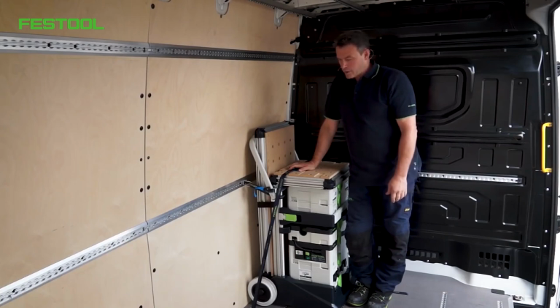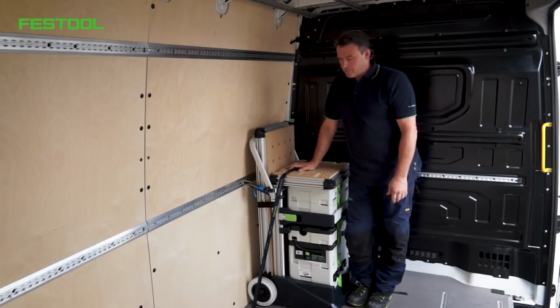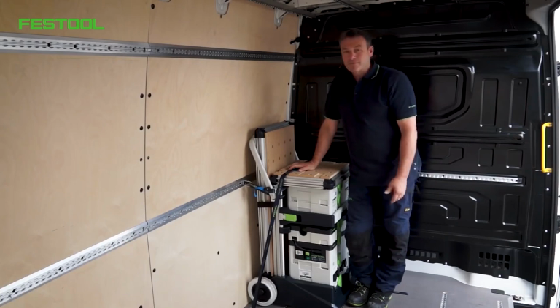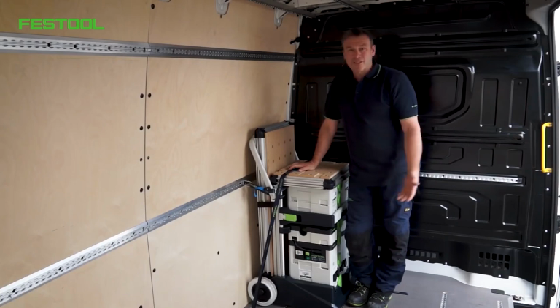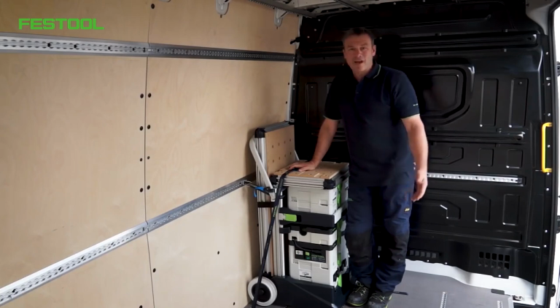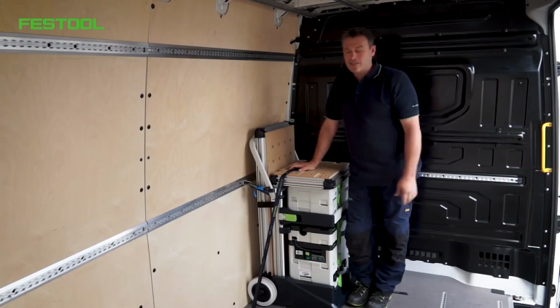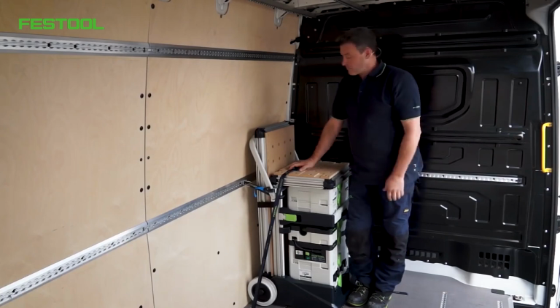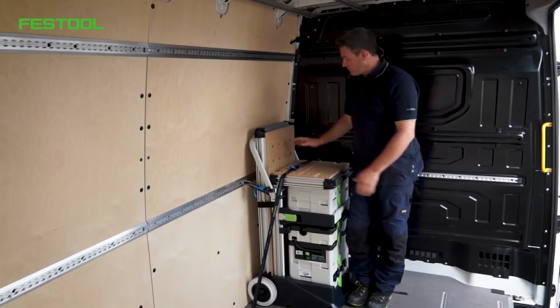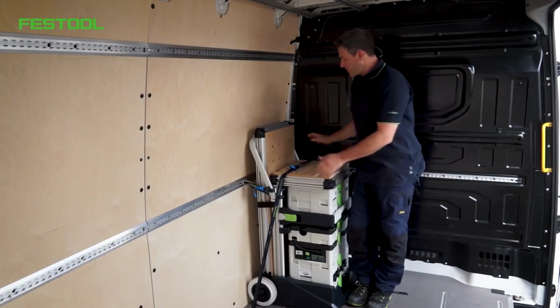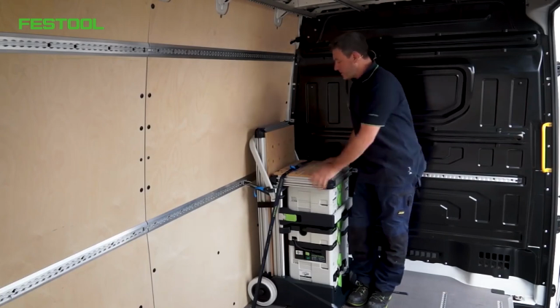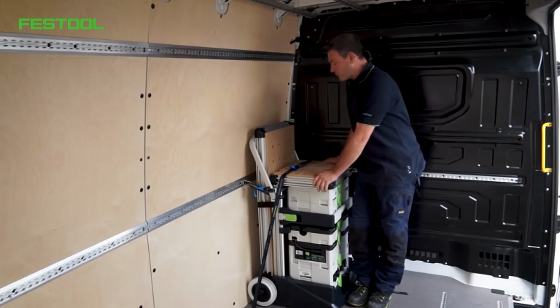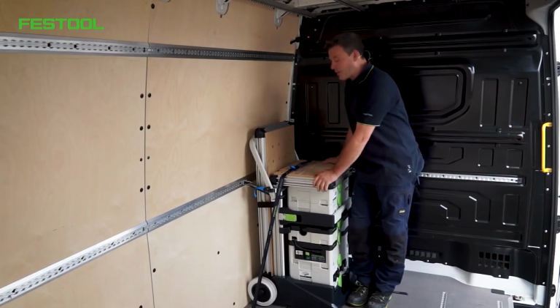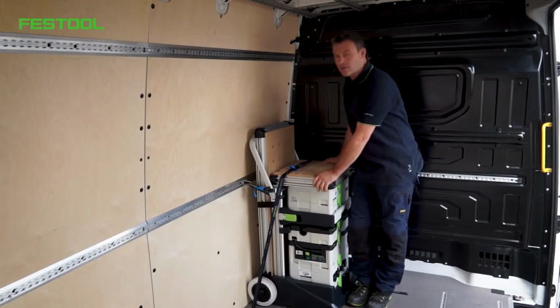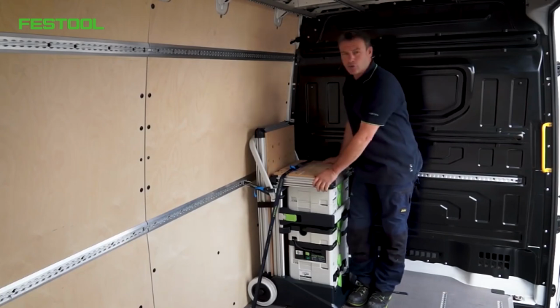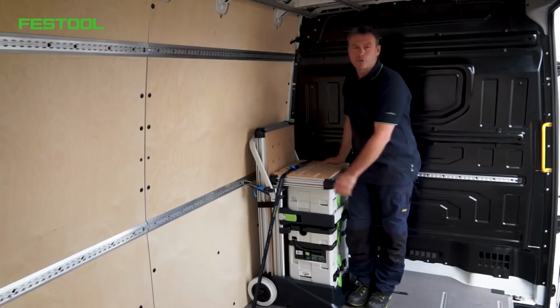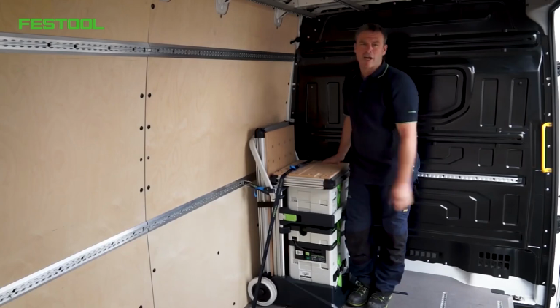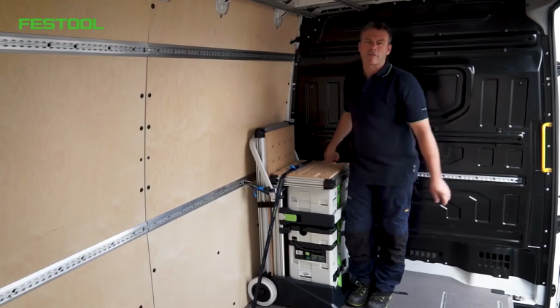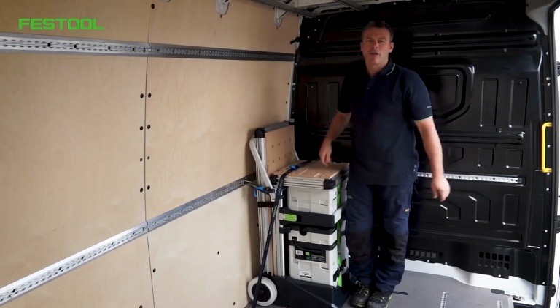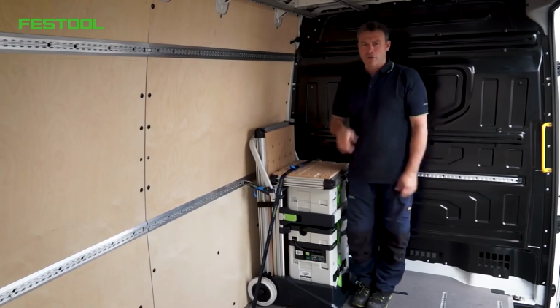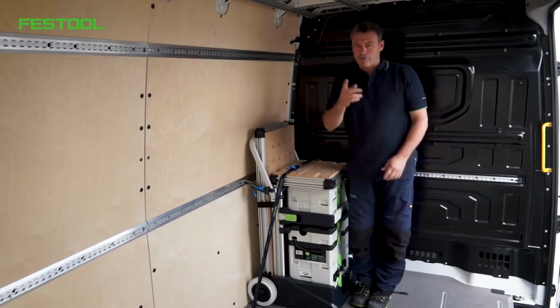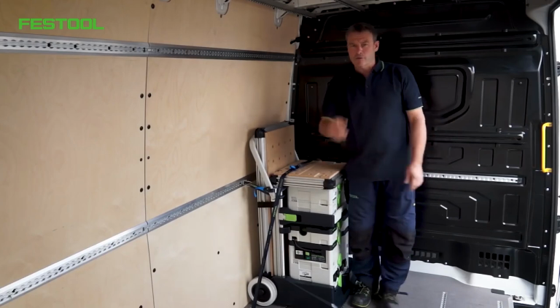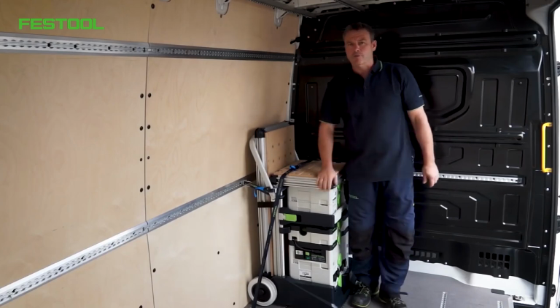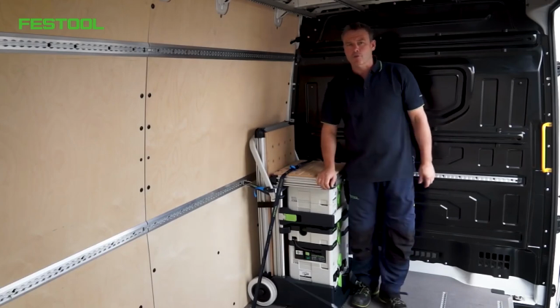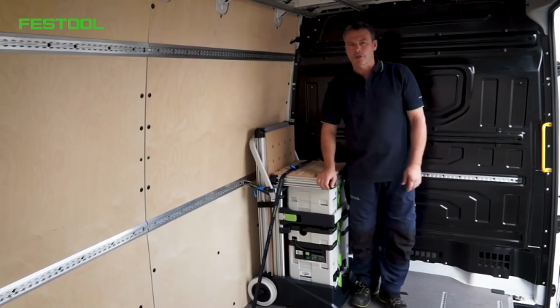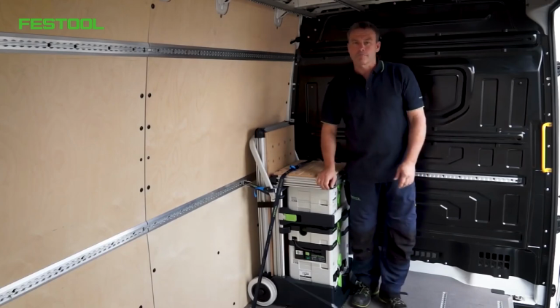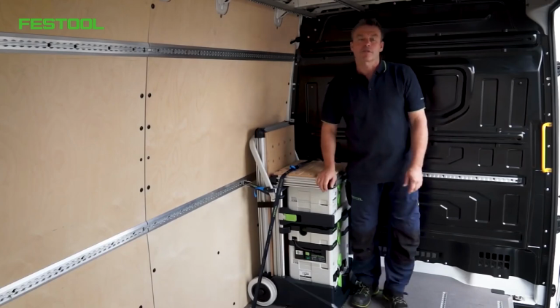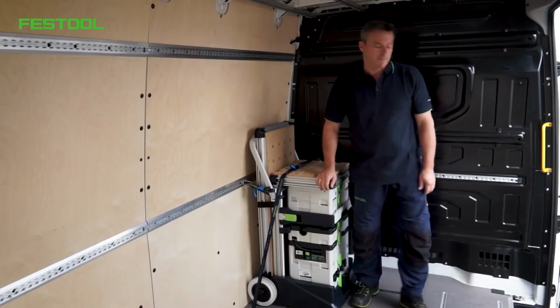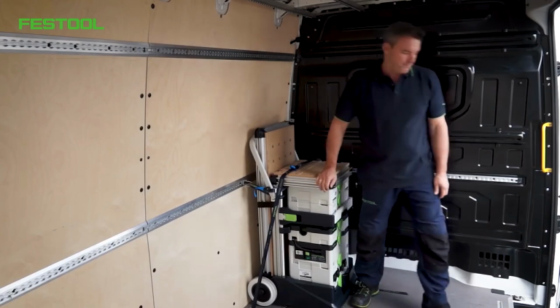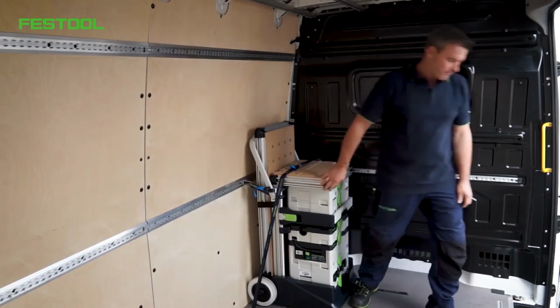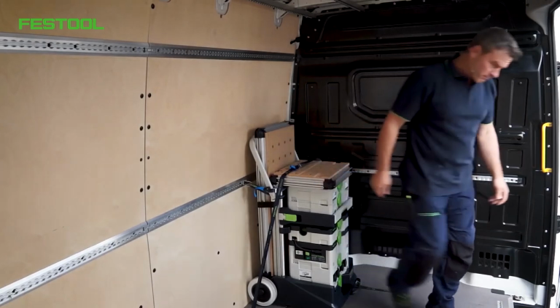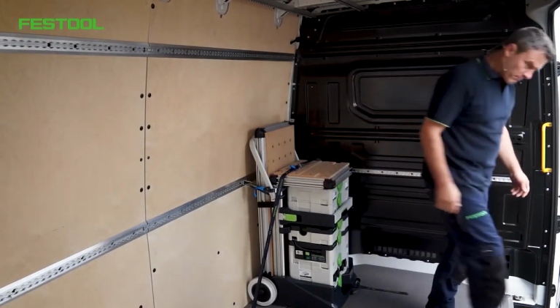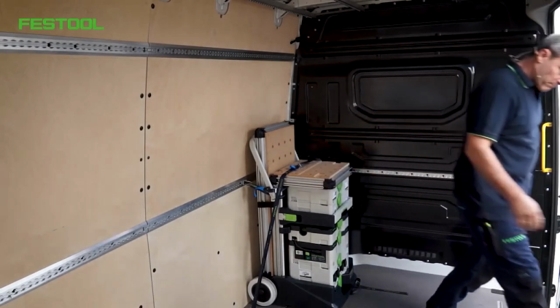That's it. The mobile workshop is packed away. I'll see you at the construction site. See you there.